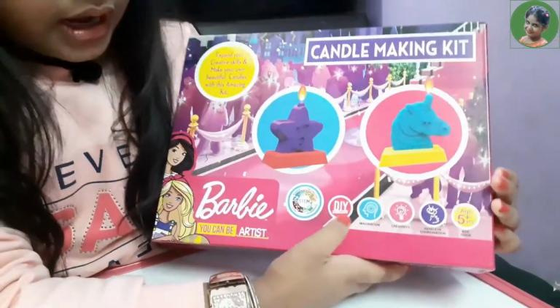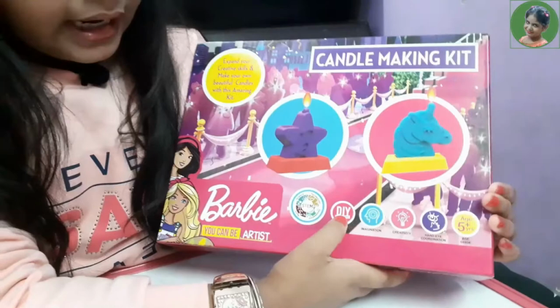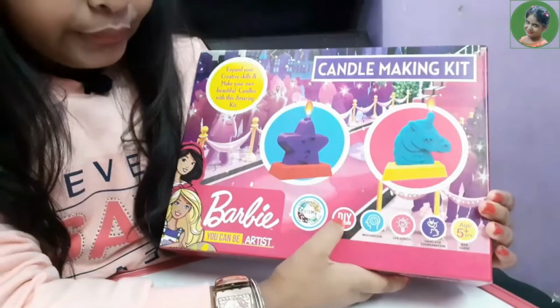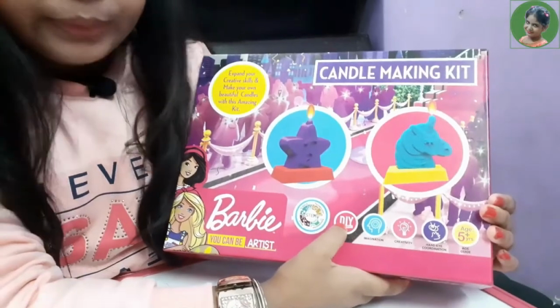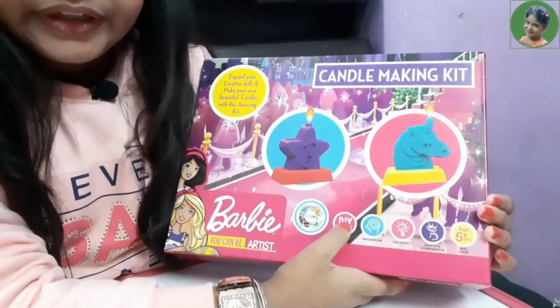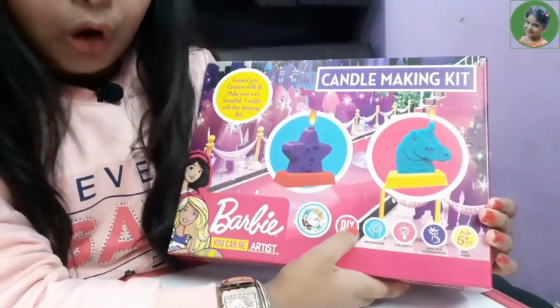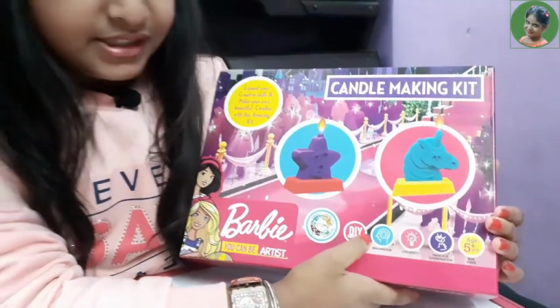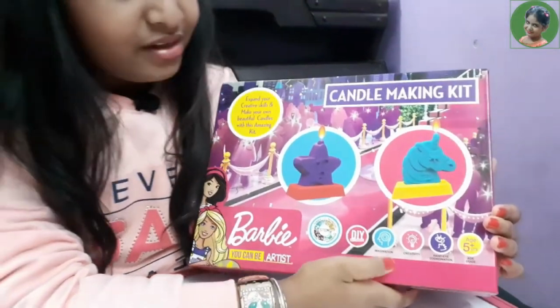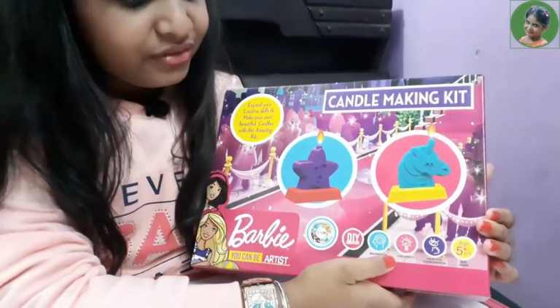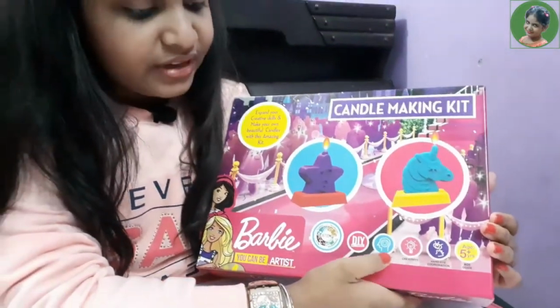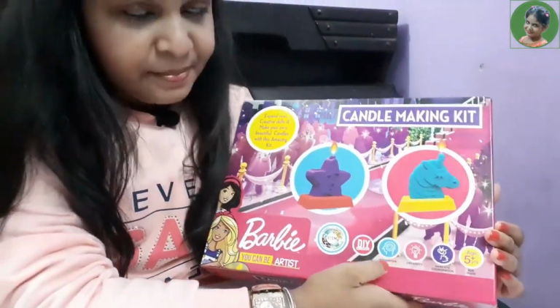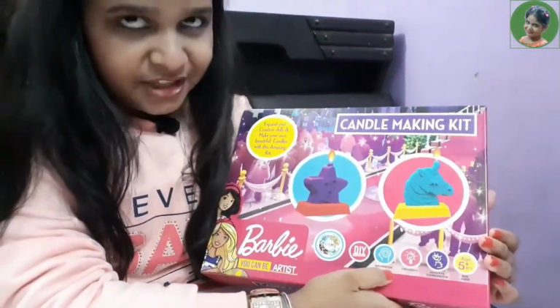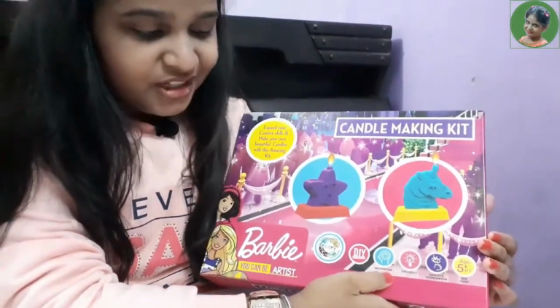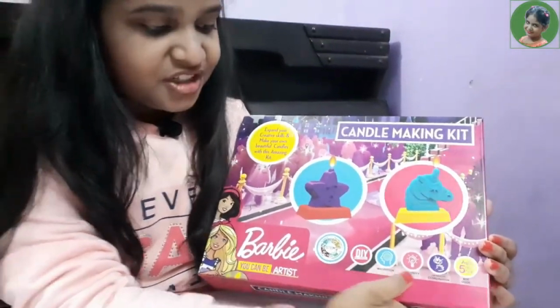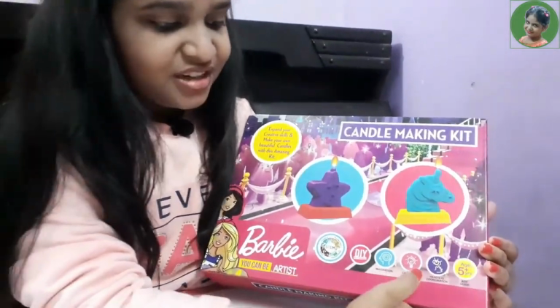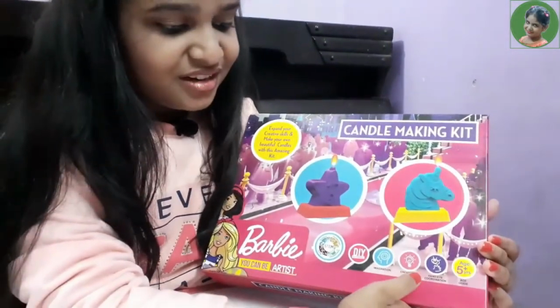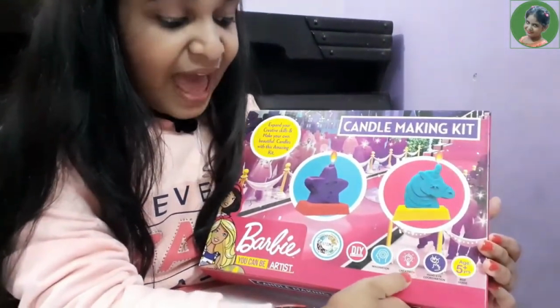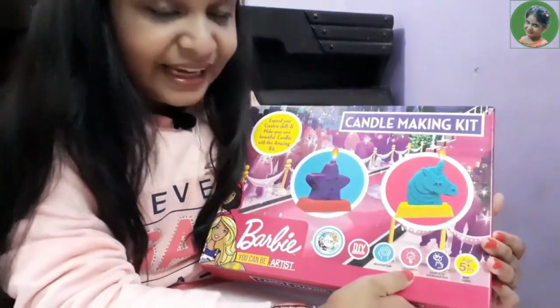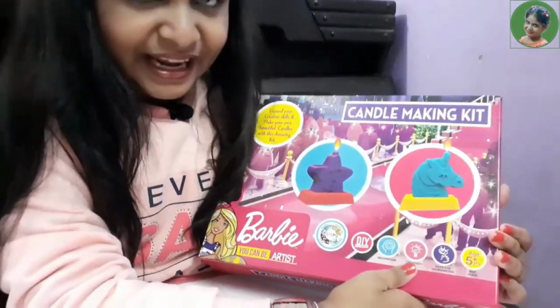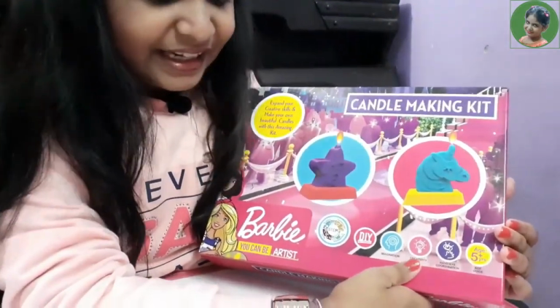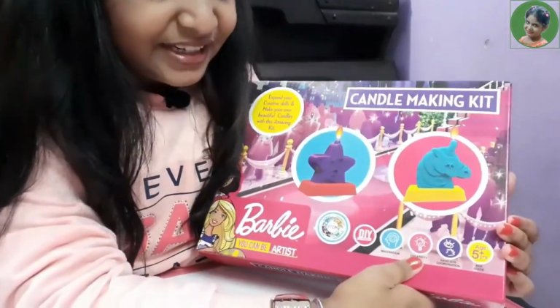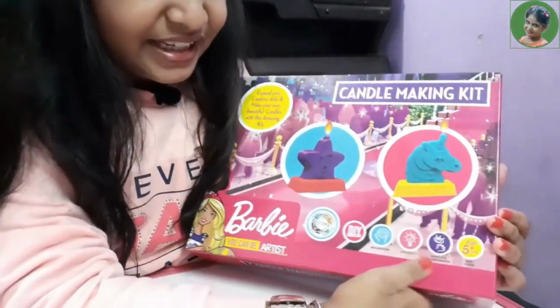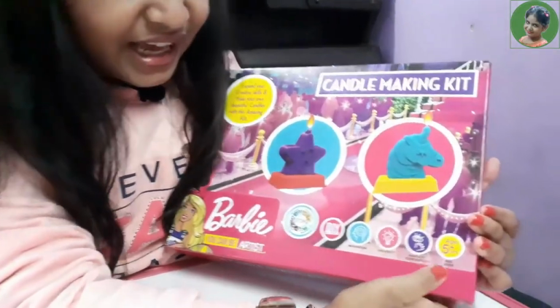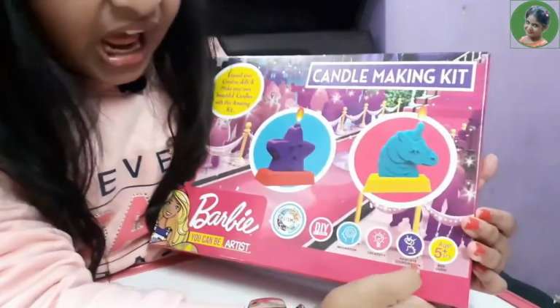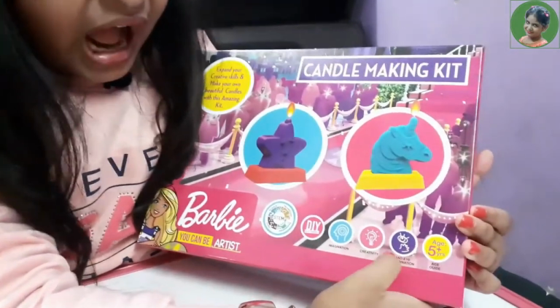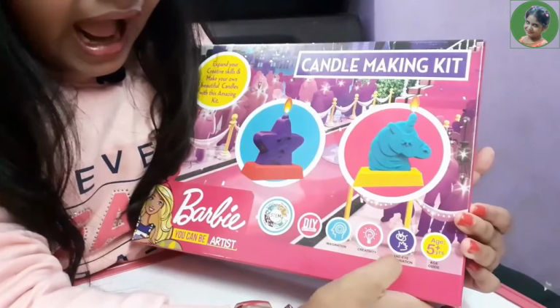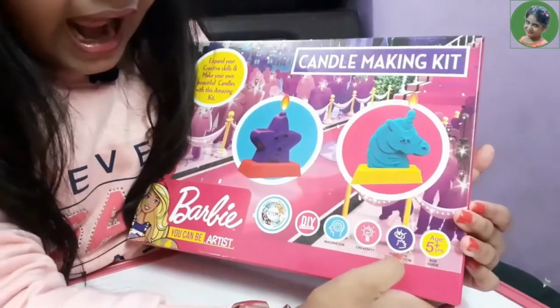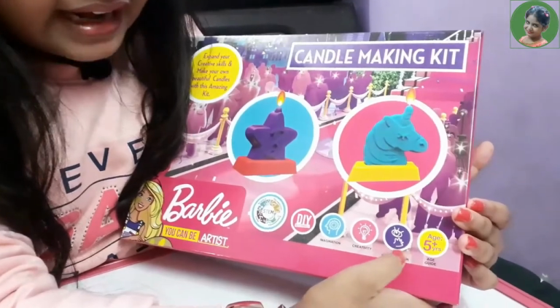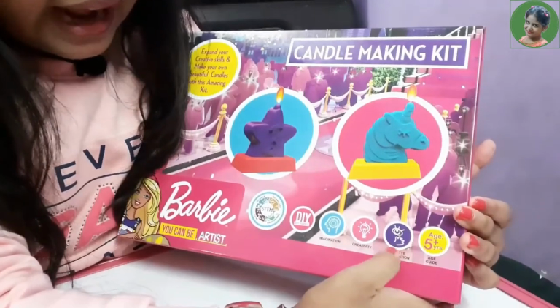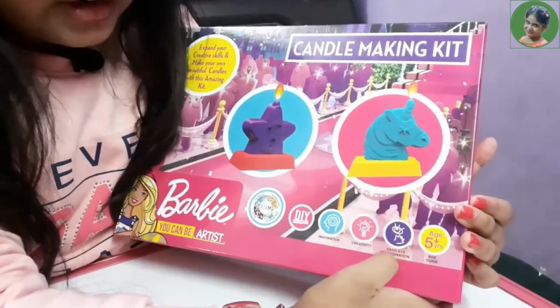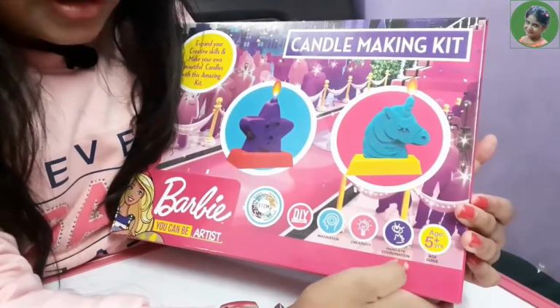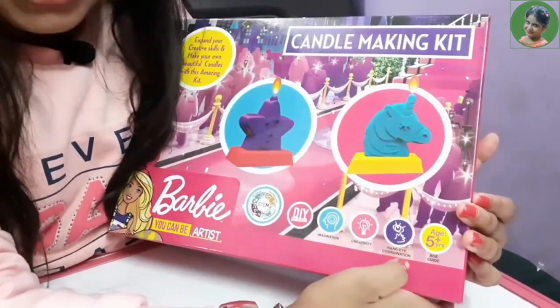This is a do-it-yourself kit that builds imagination, creativity, and hand-eye coordination.